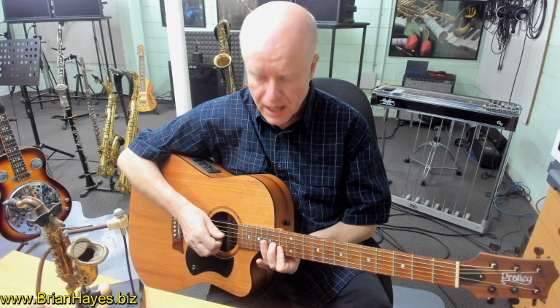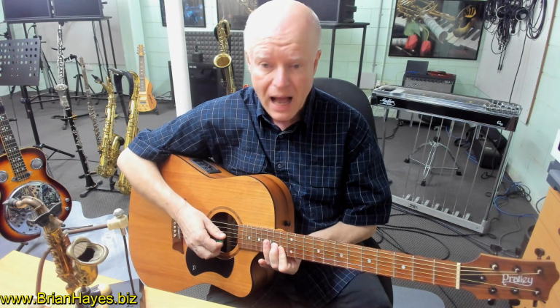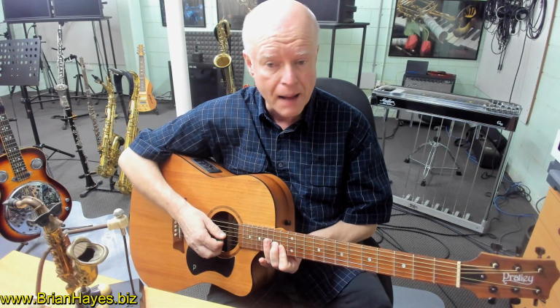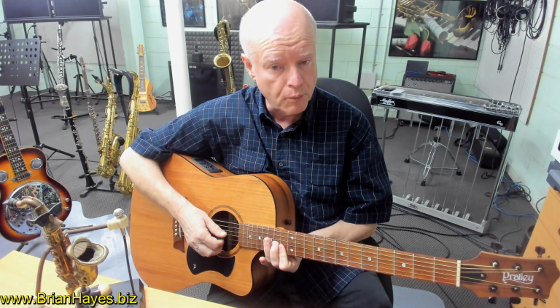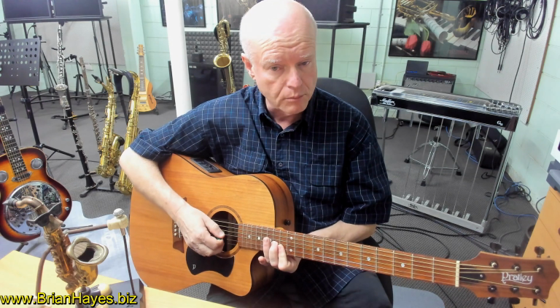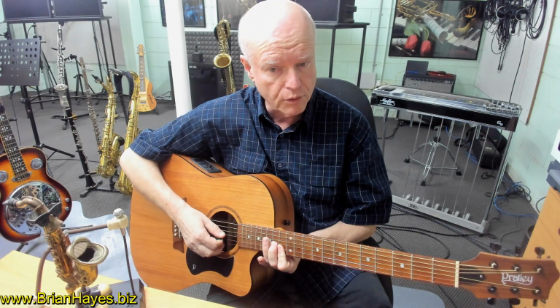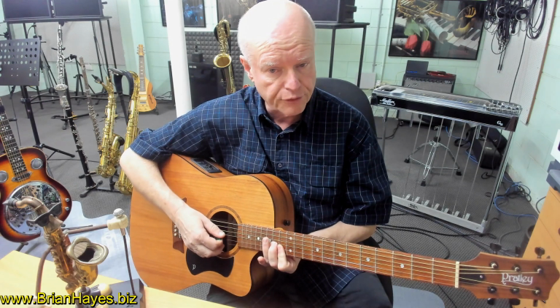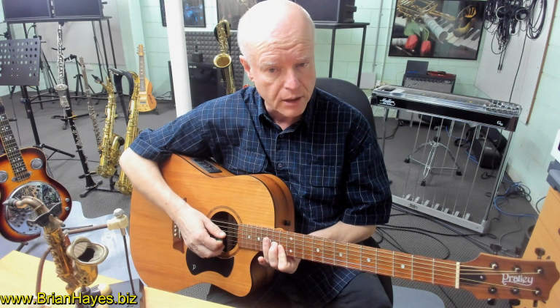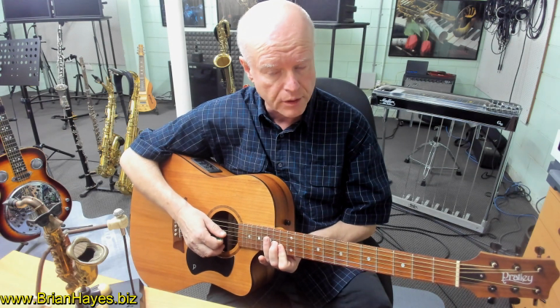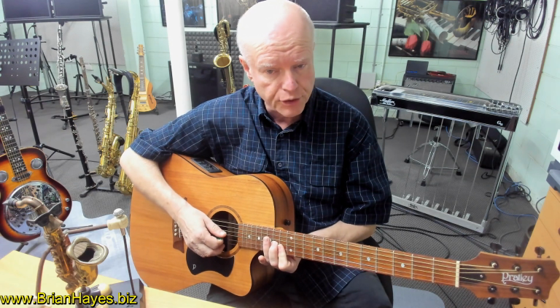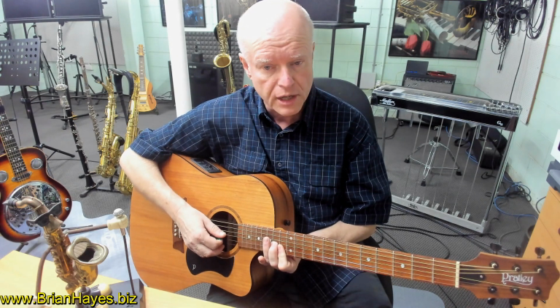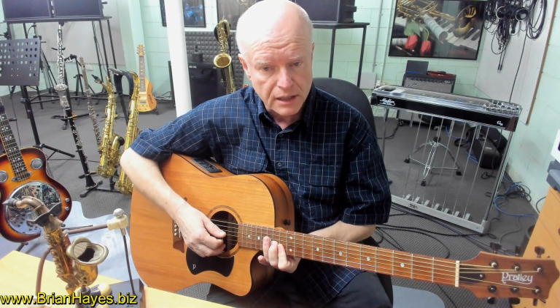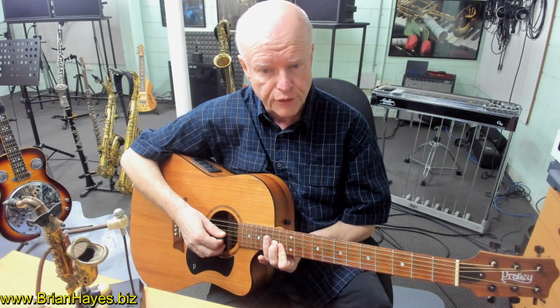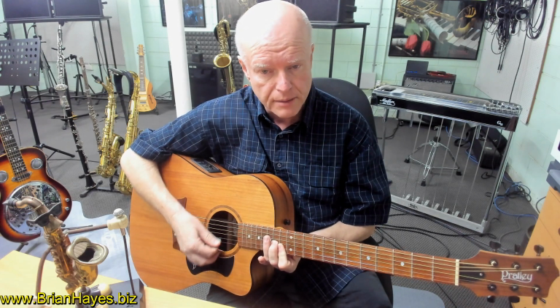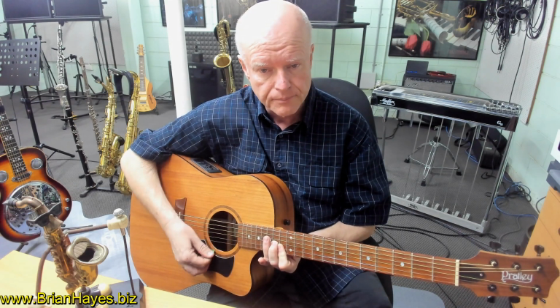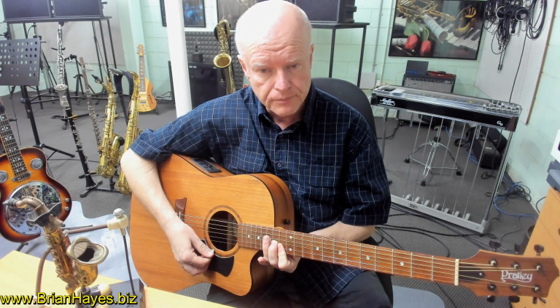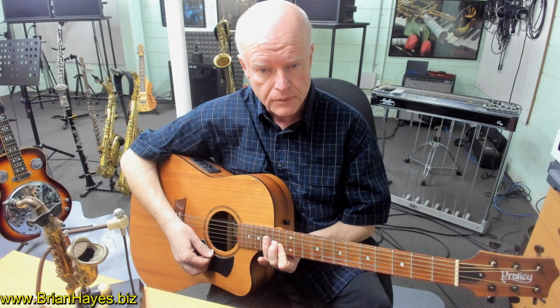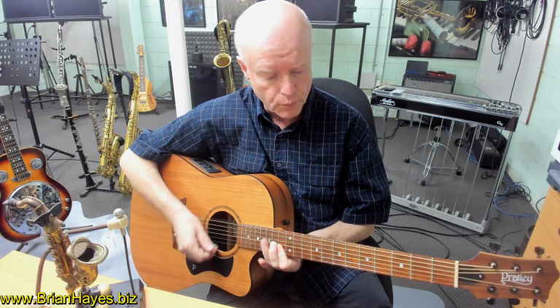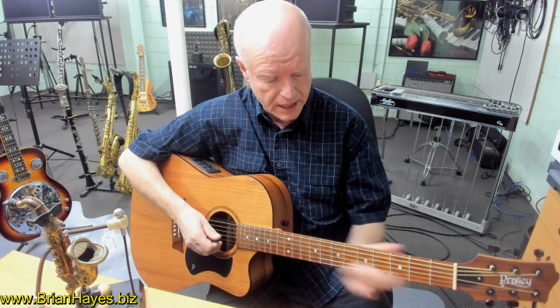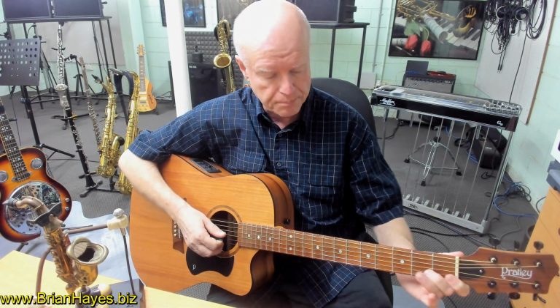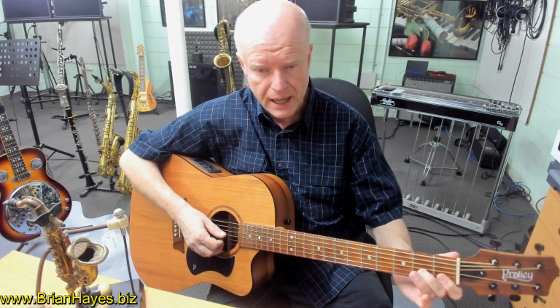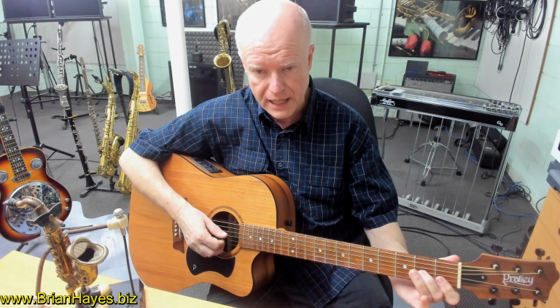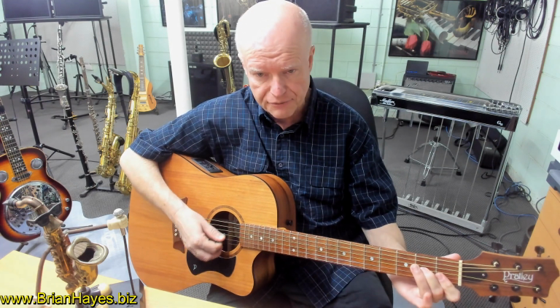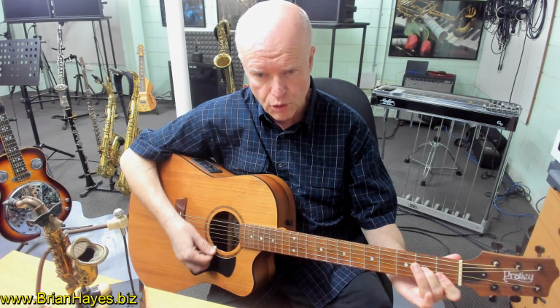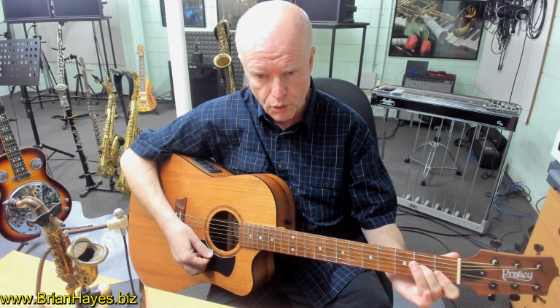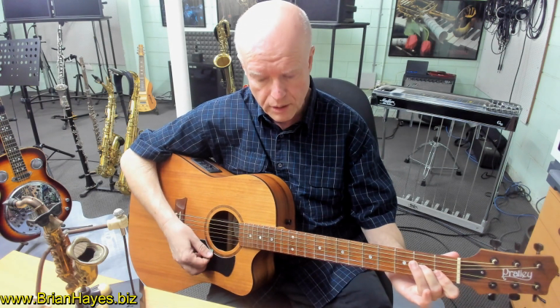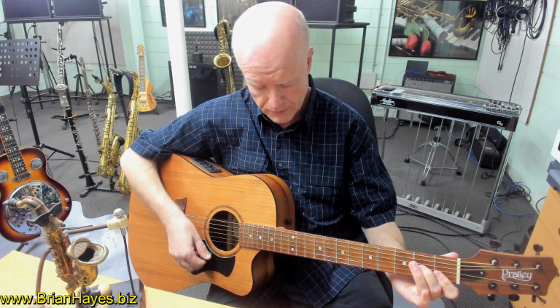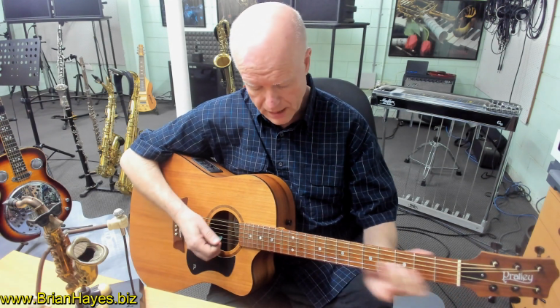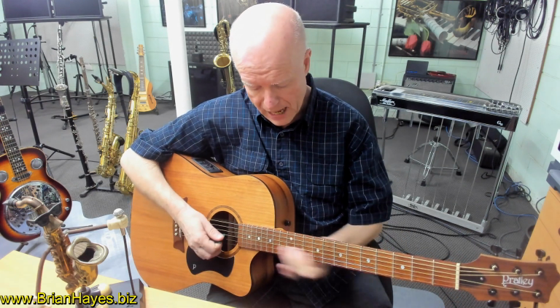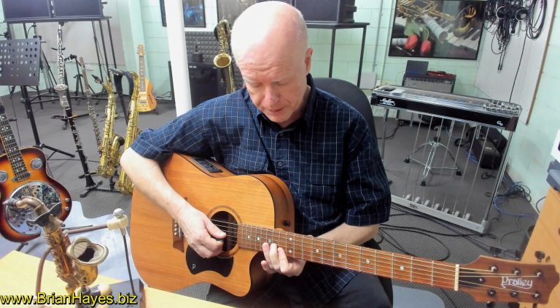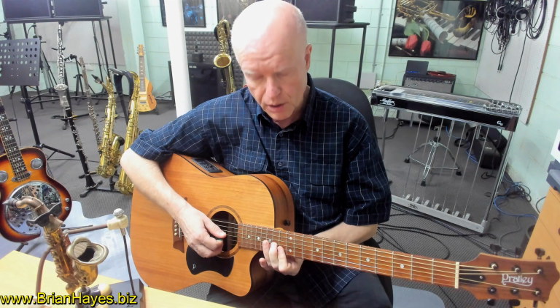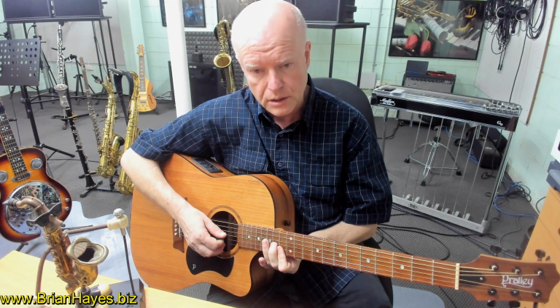Up one more fret on the 13th fret, we end up playing an F chord up an octave.